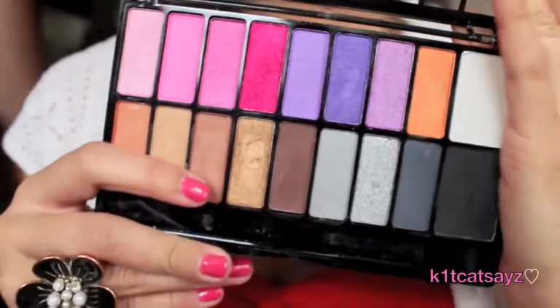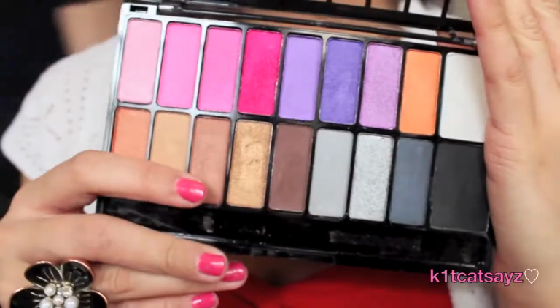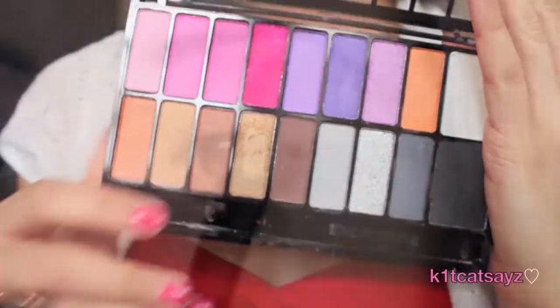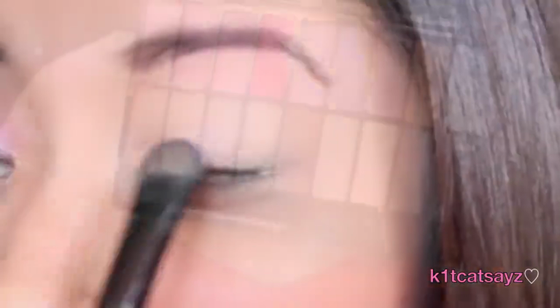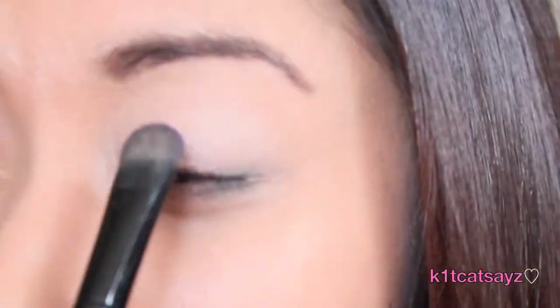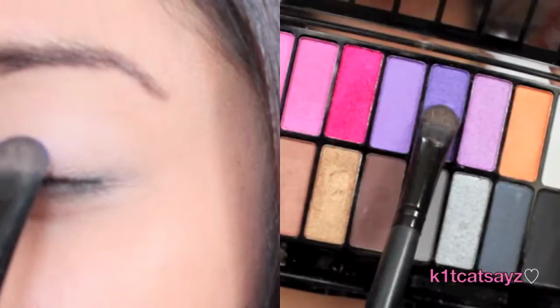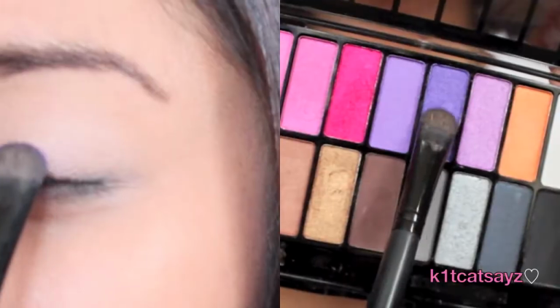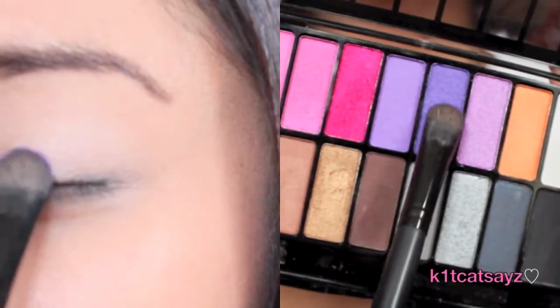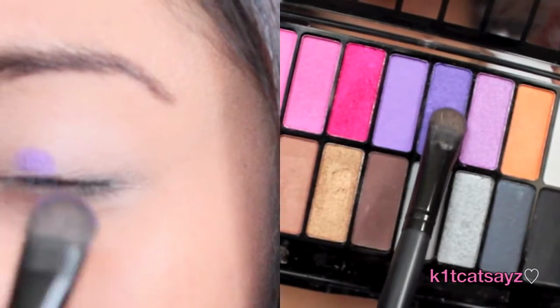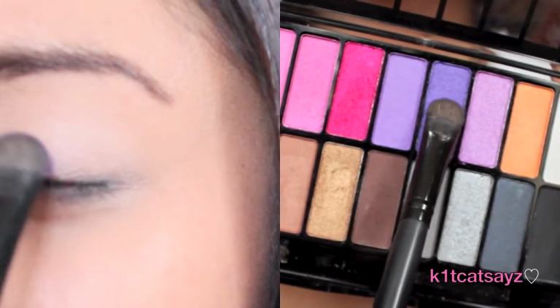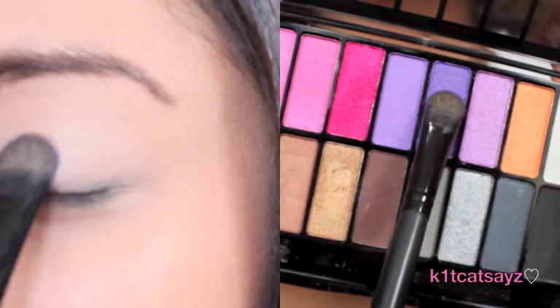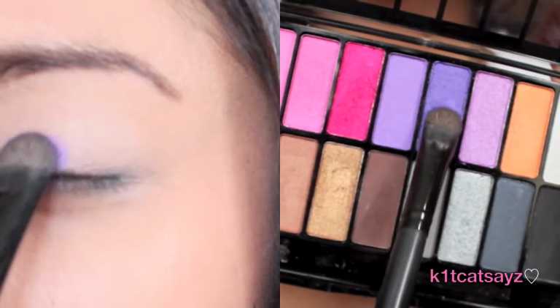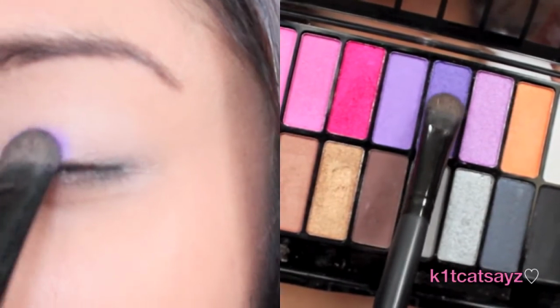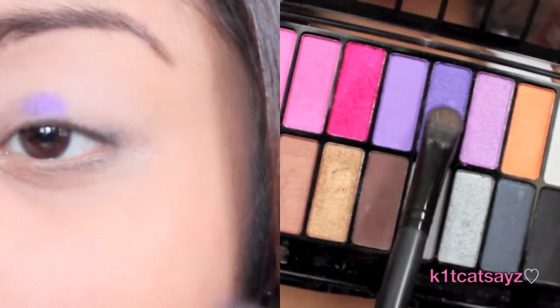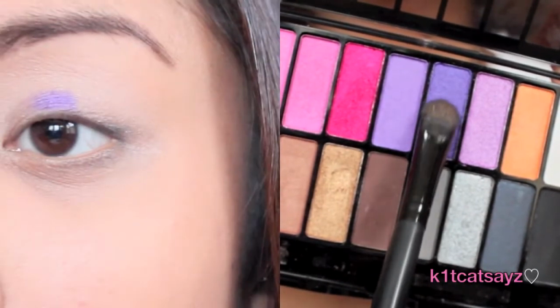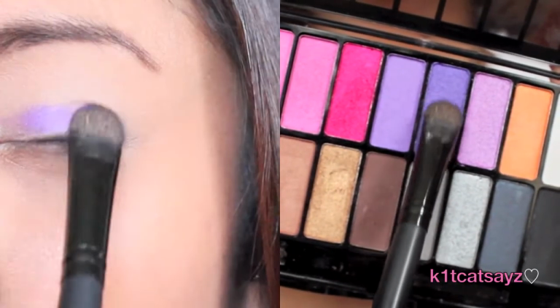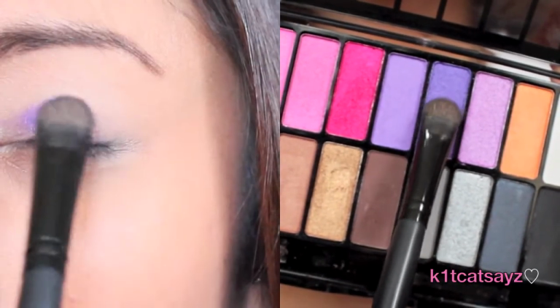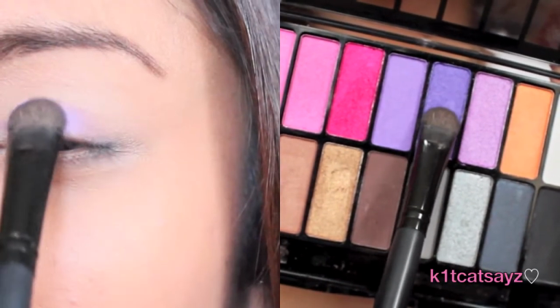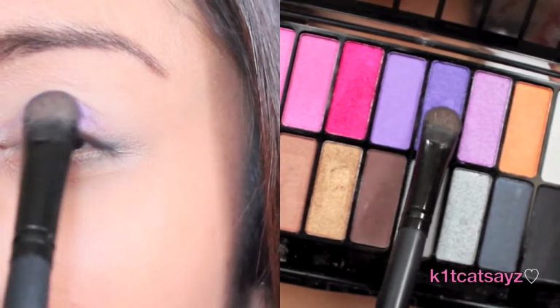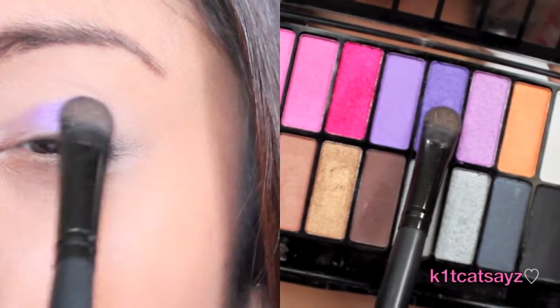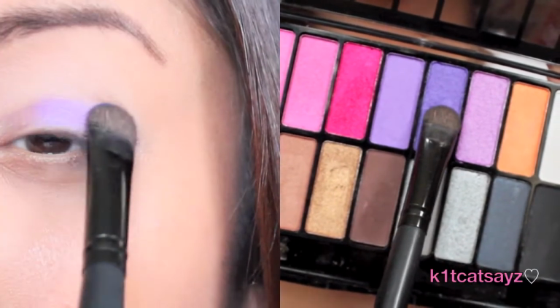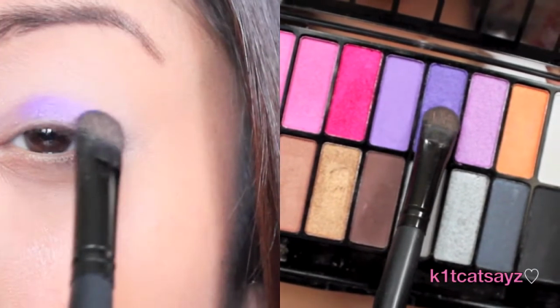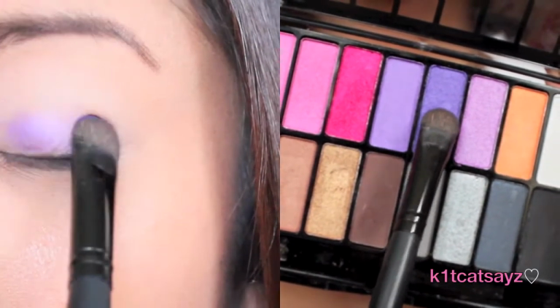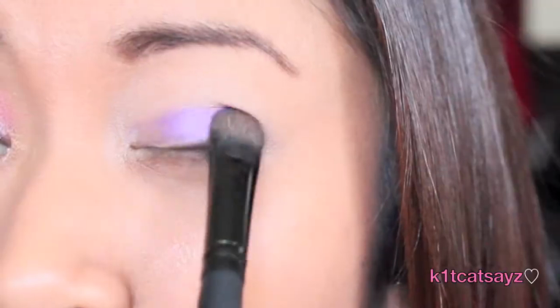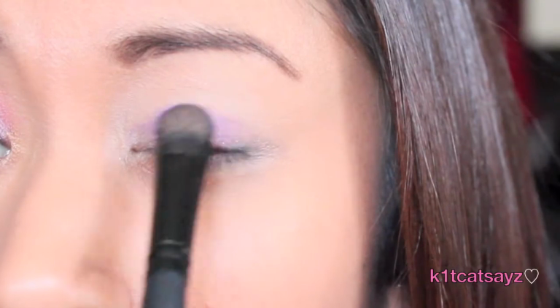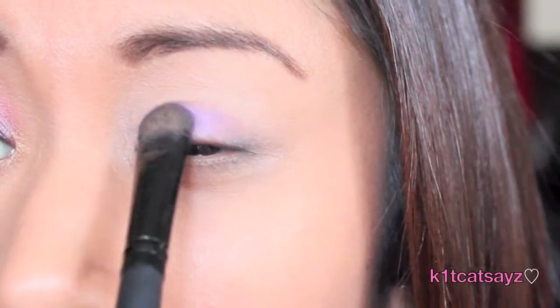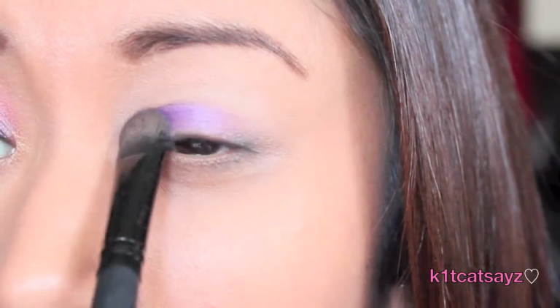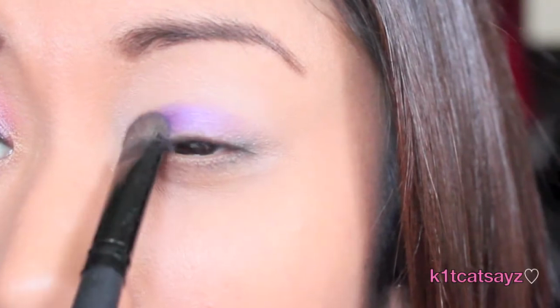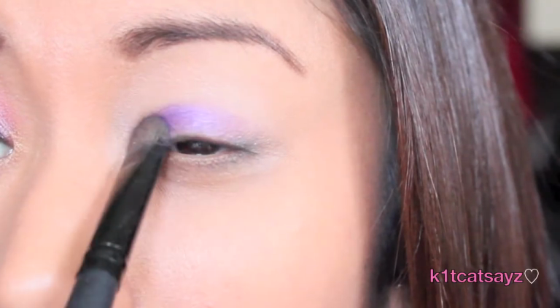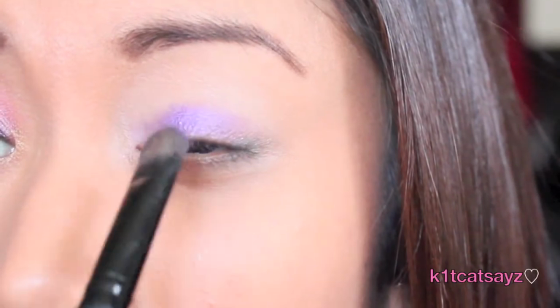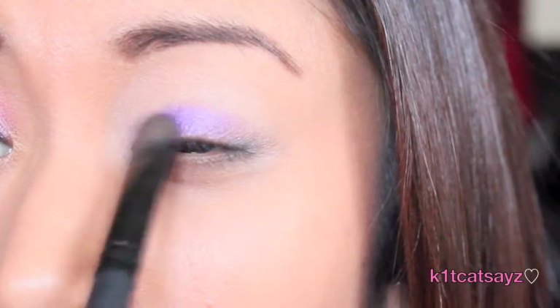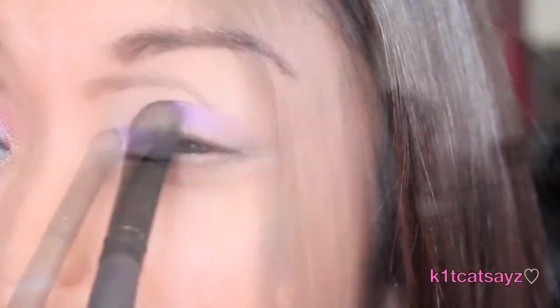Next, using the 18-color eyeshadow palette — which has both matte and shimmery colors — I'm going to take this deep purple color and apply it all over my lid.